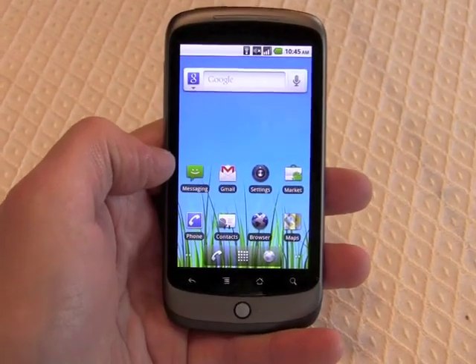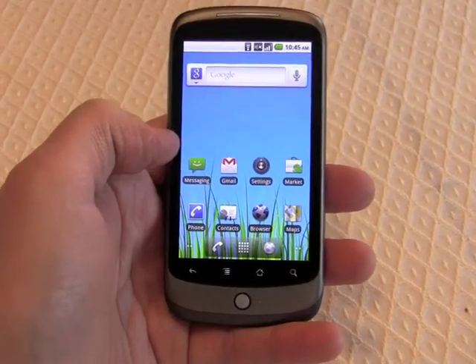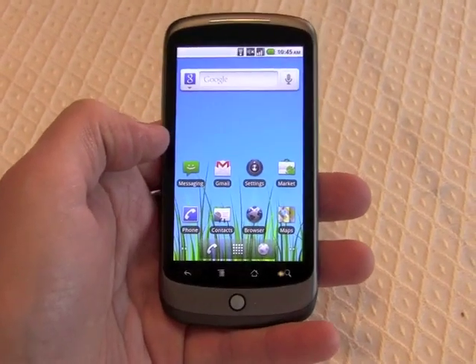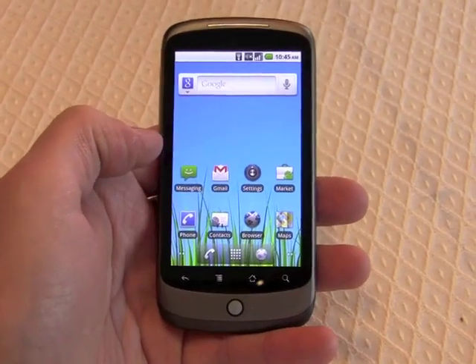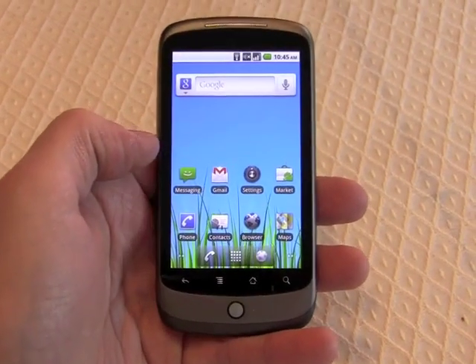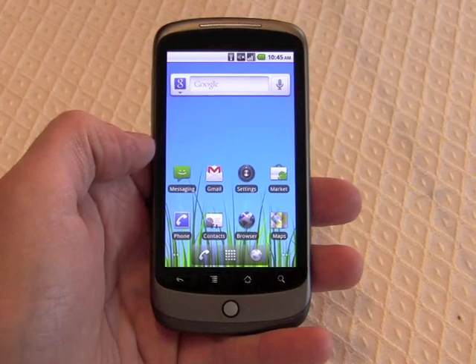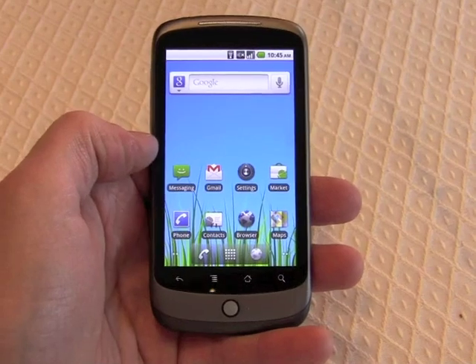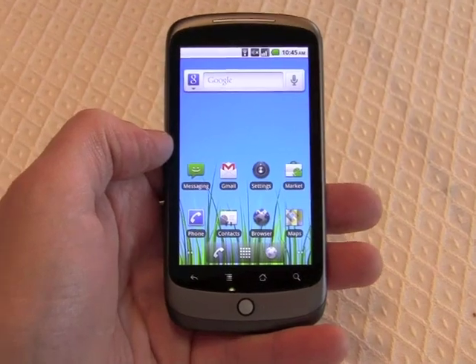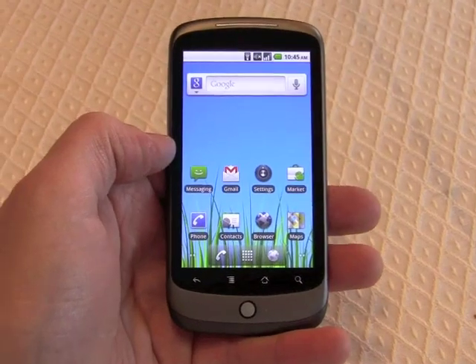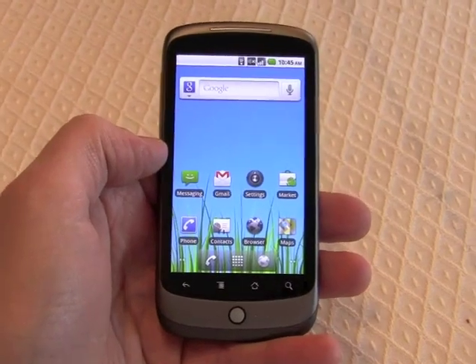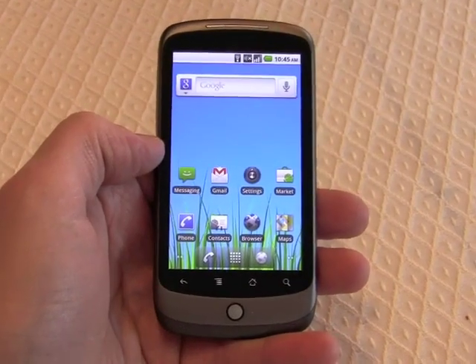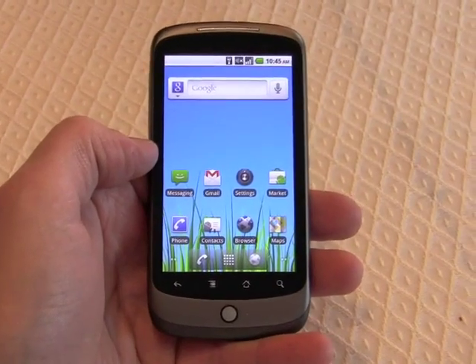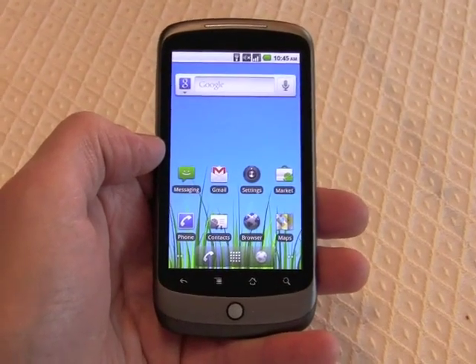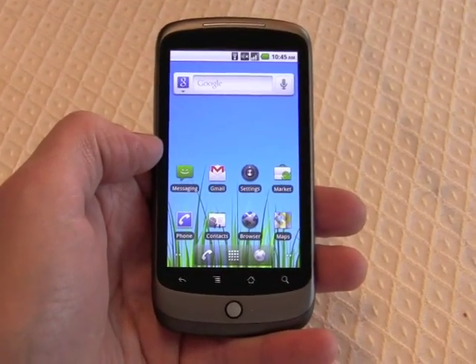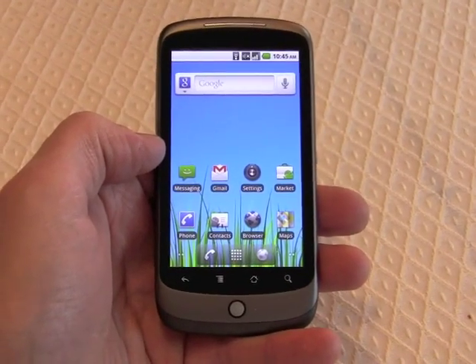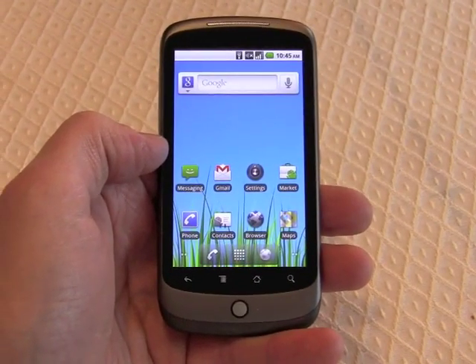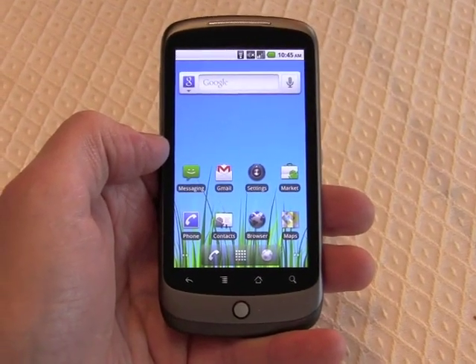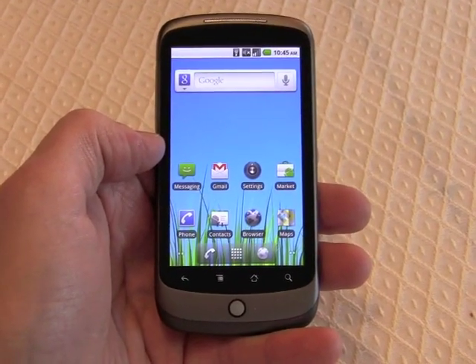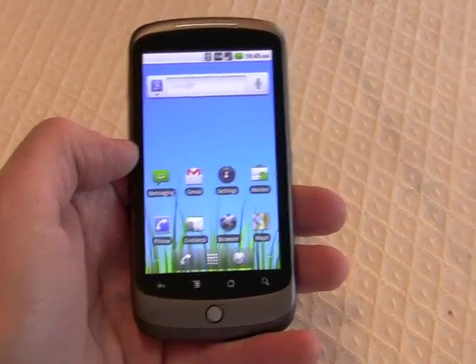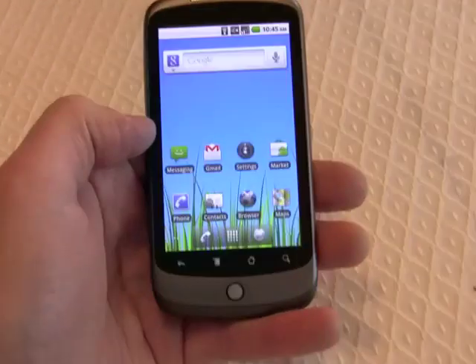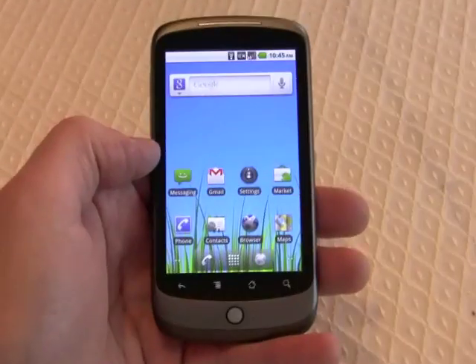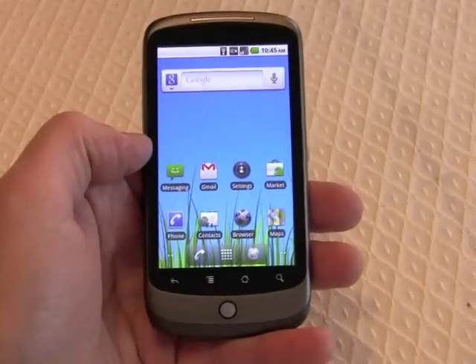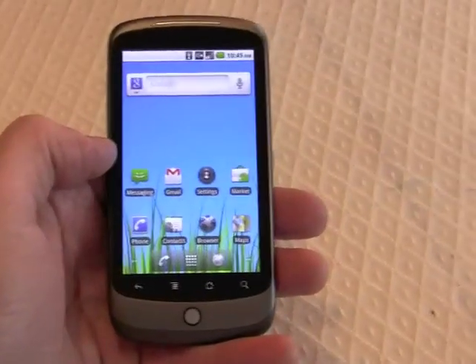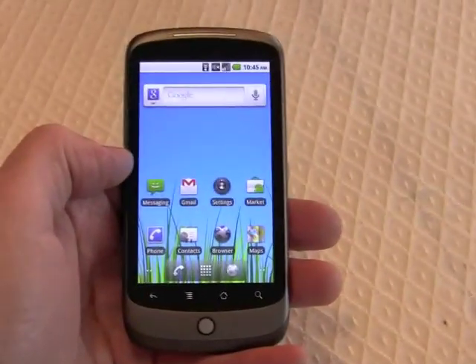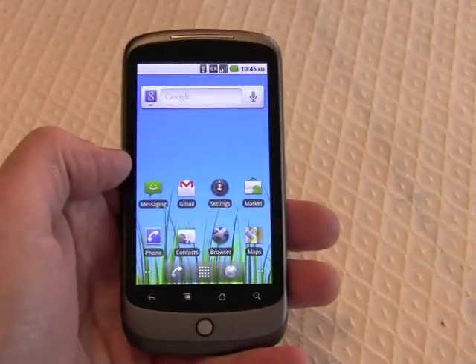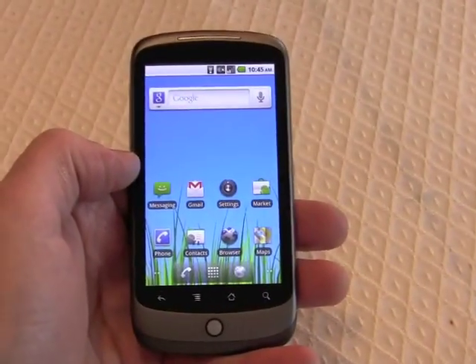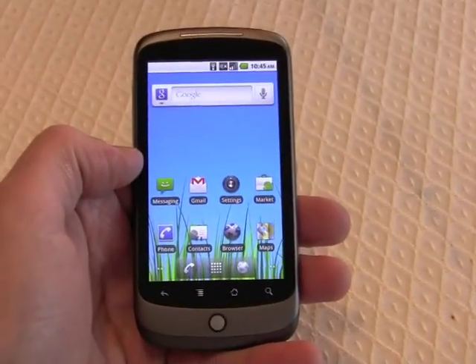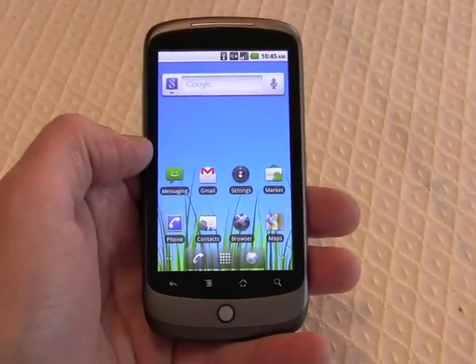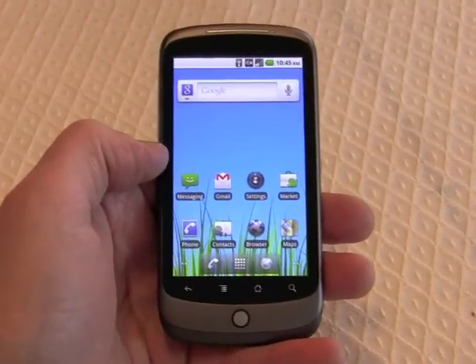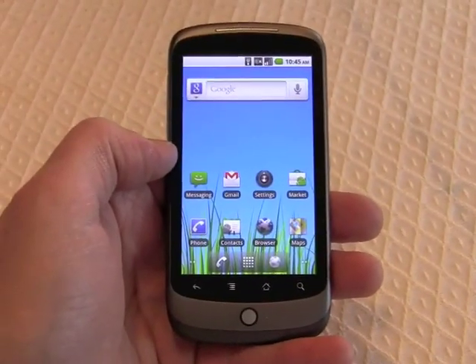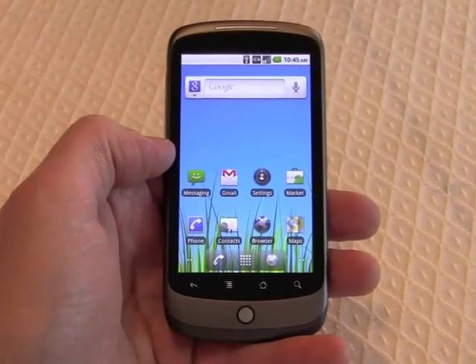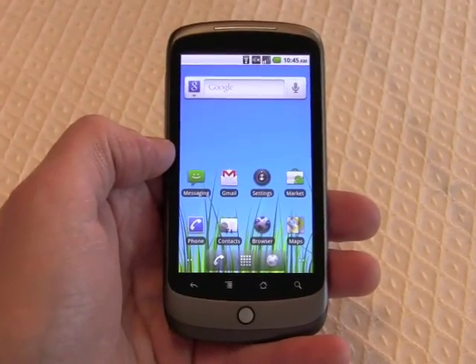So anyway, that's a really quick spin through a couple of the first features we were able to find on Android 2.2 Froyo.